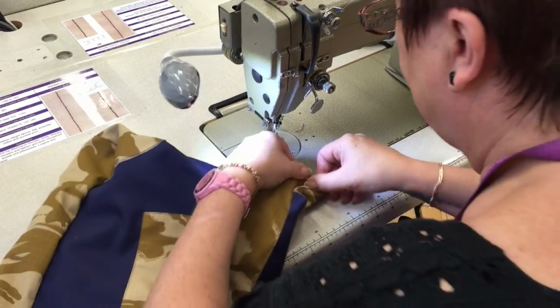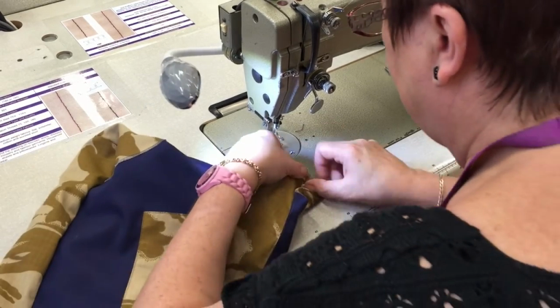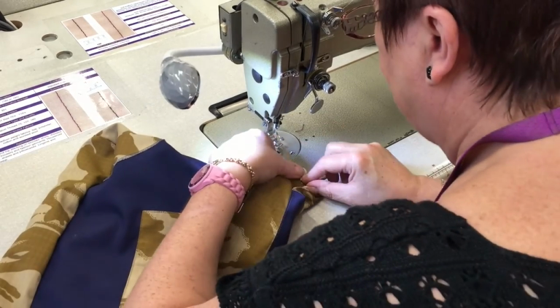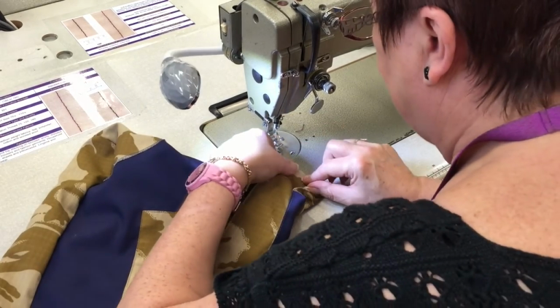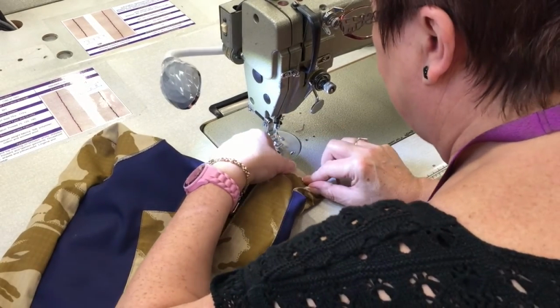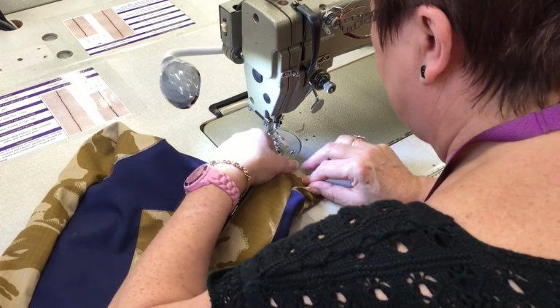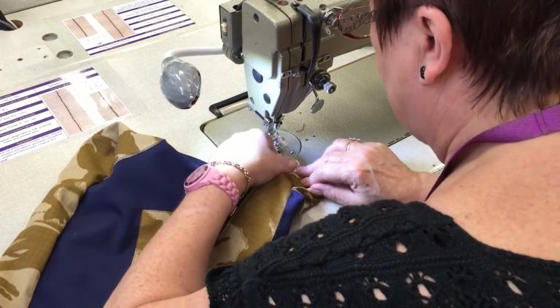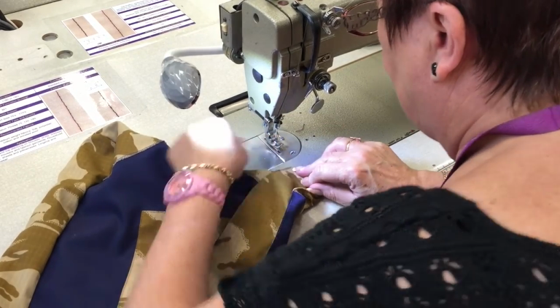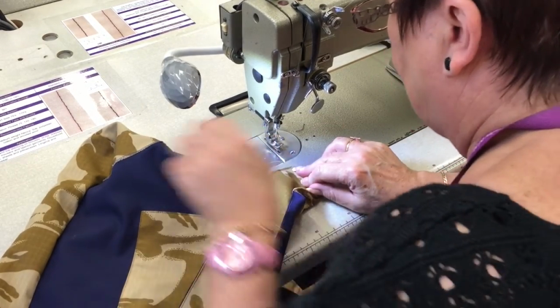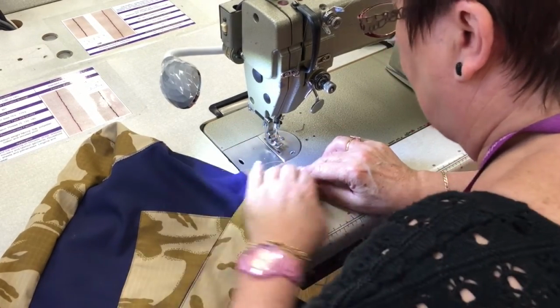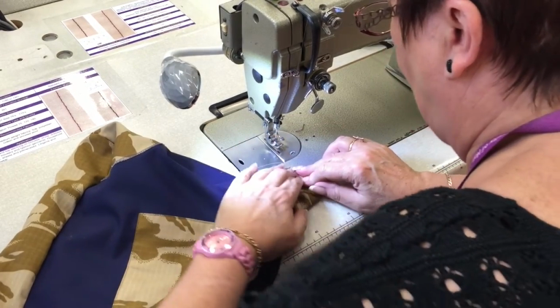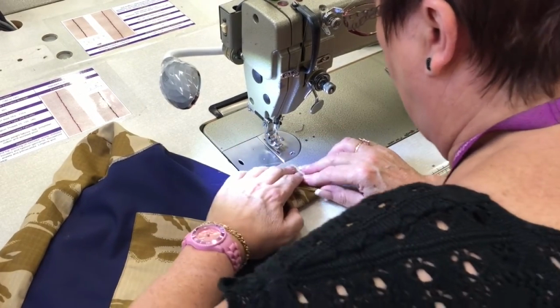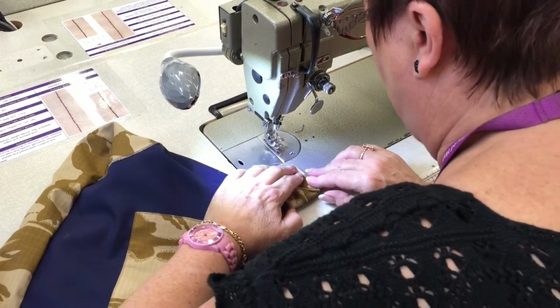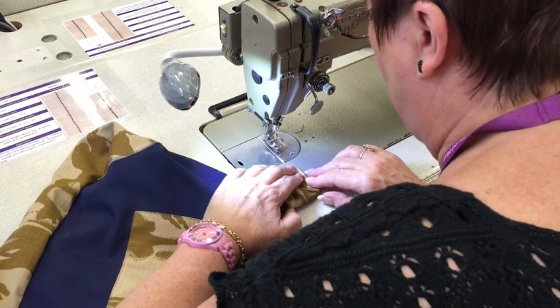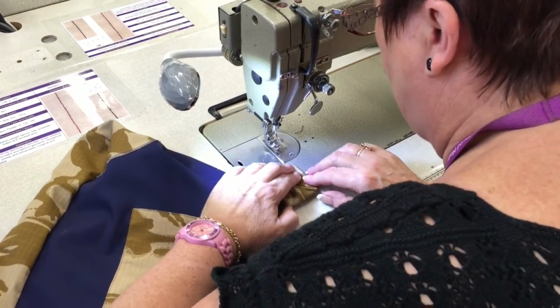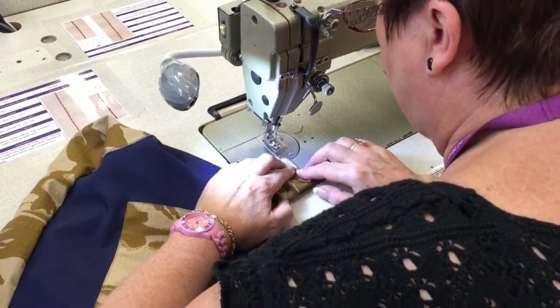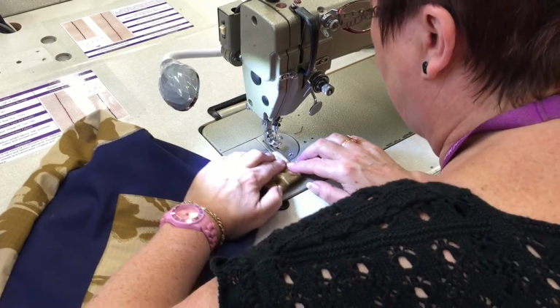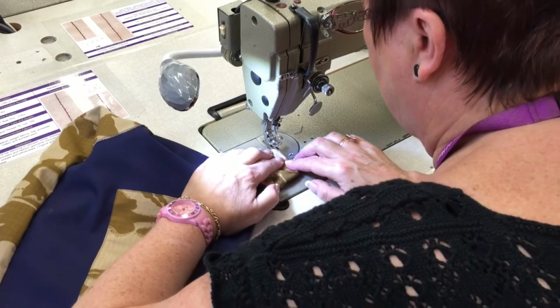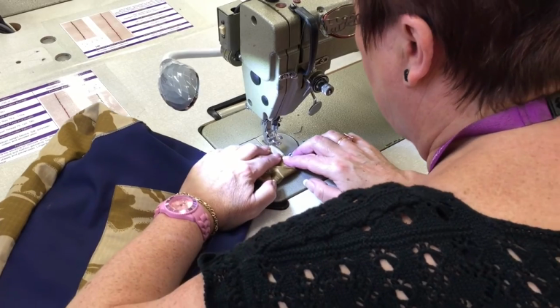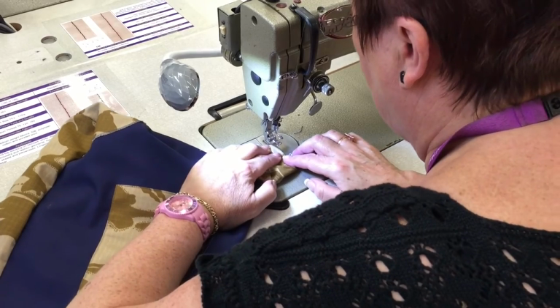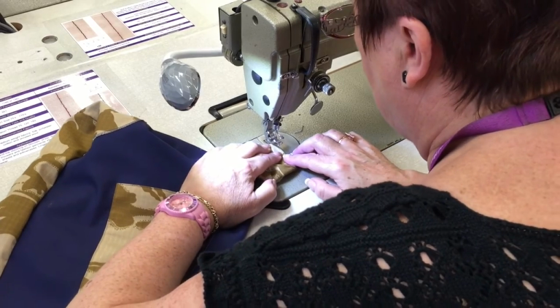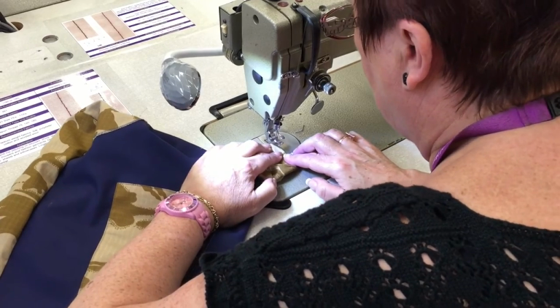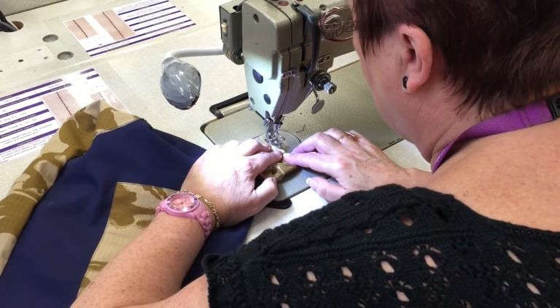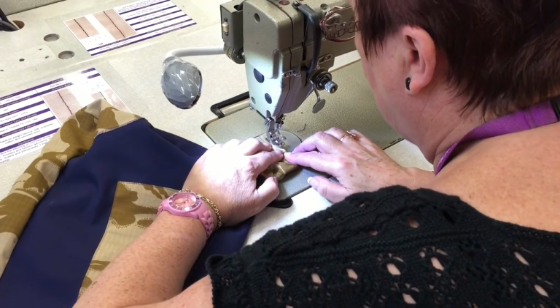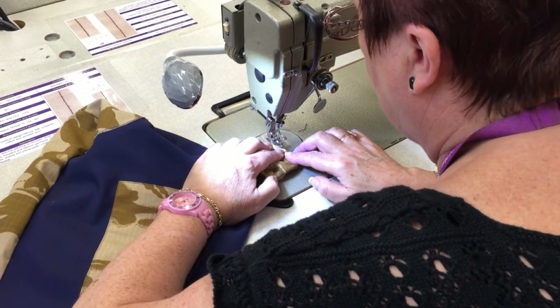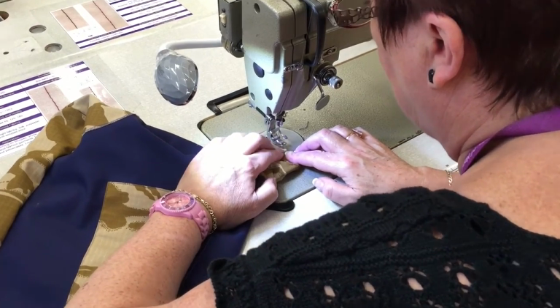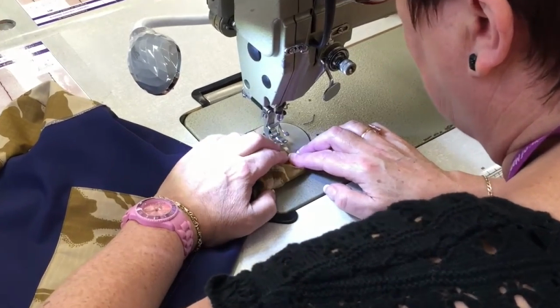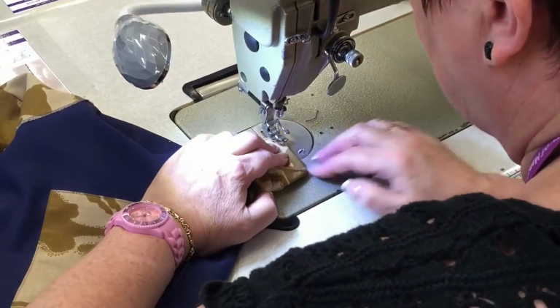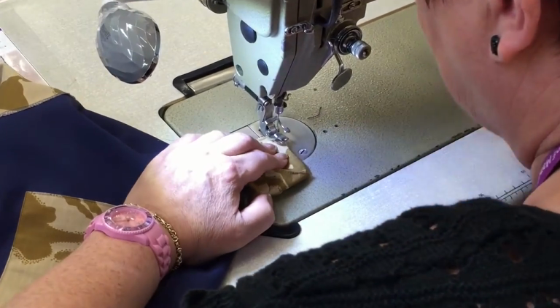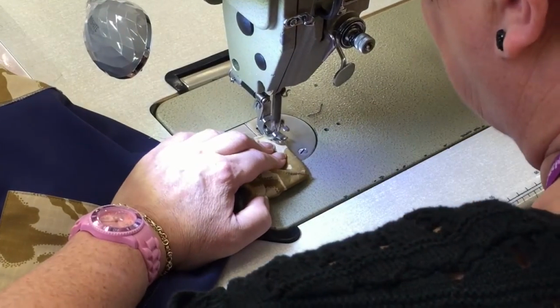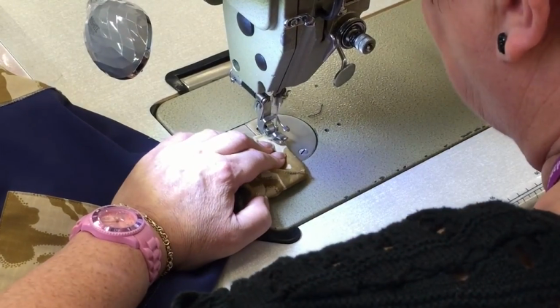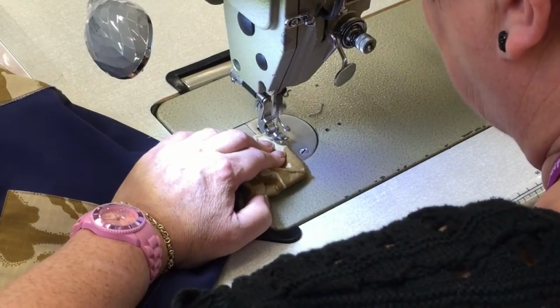Once you've done both sides, you return to the bottom of the bag and just finish the top stitching there.